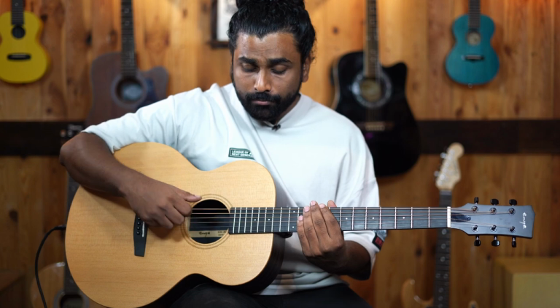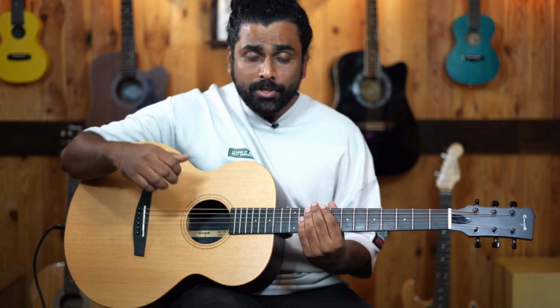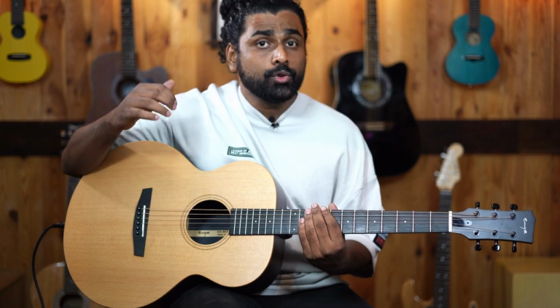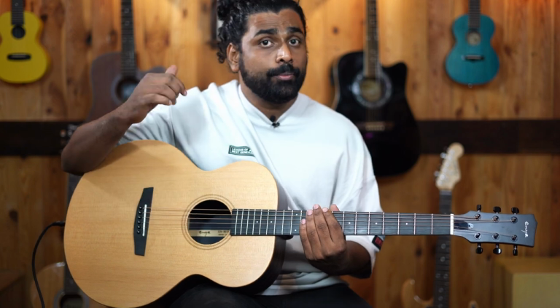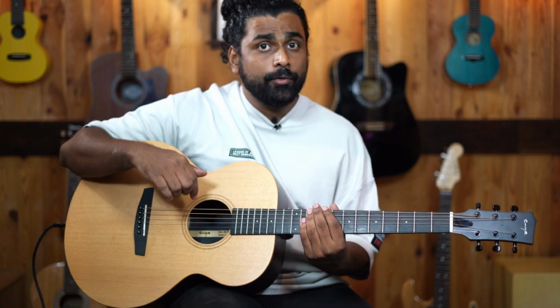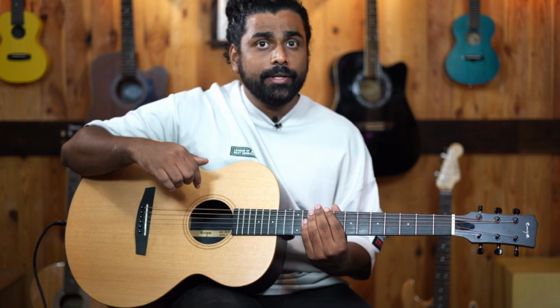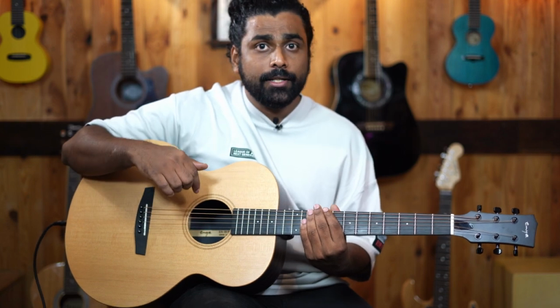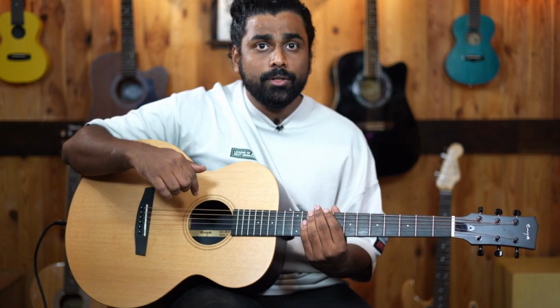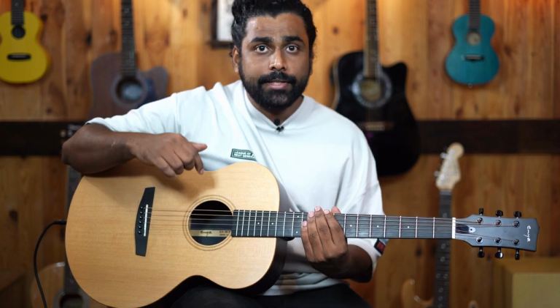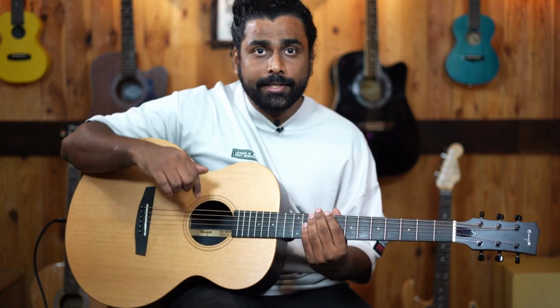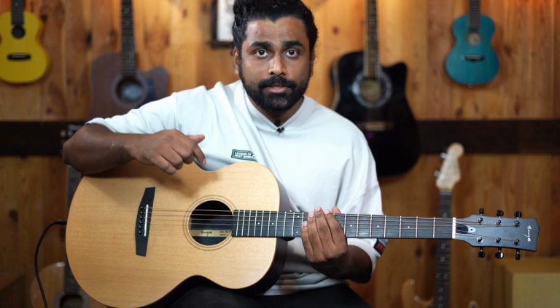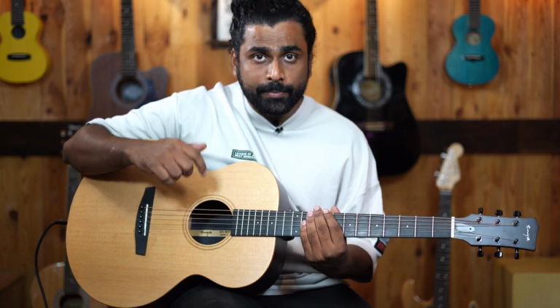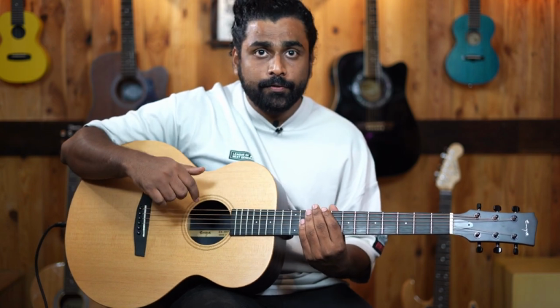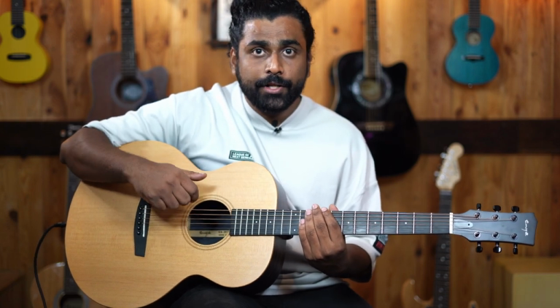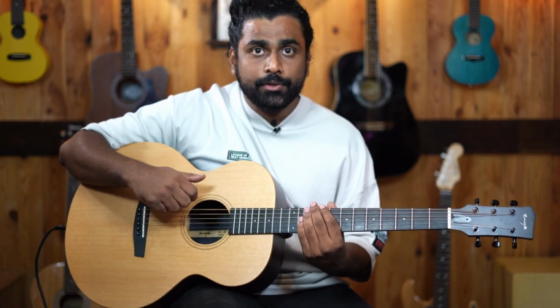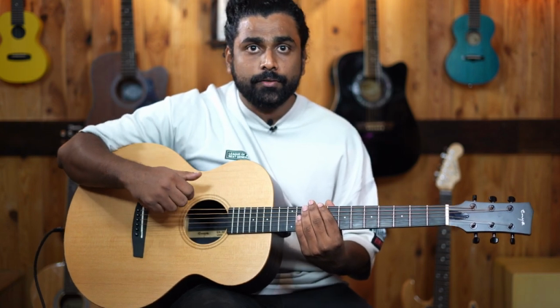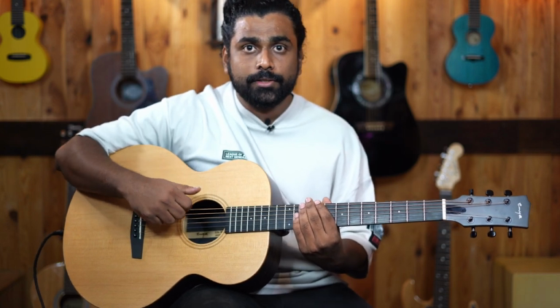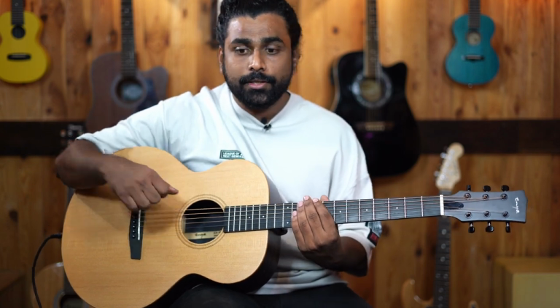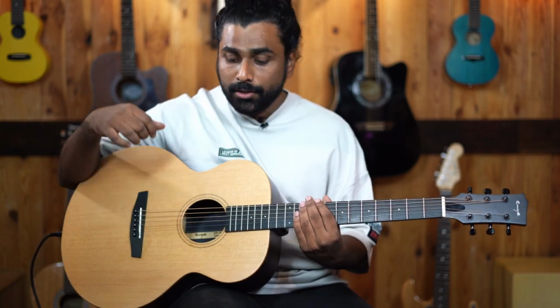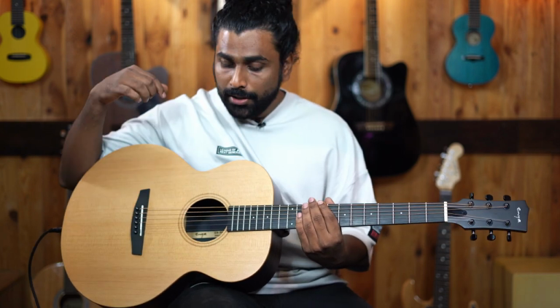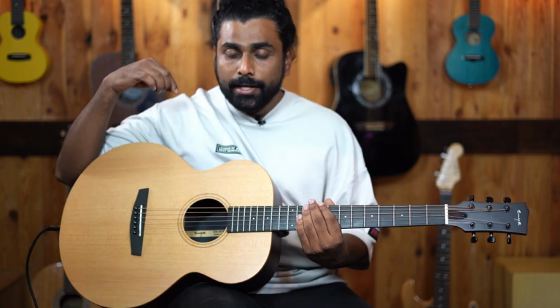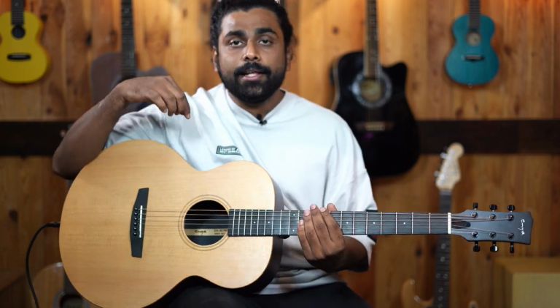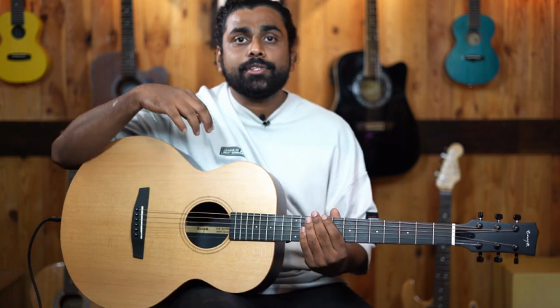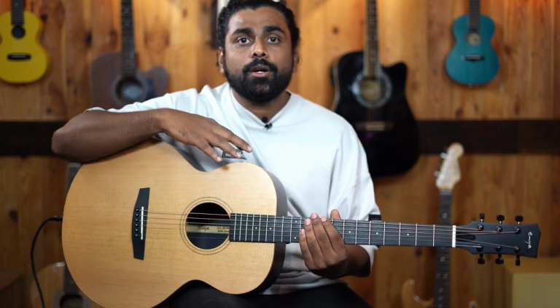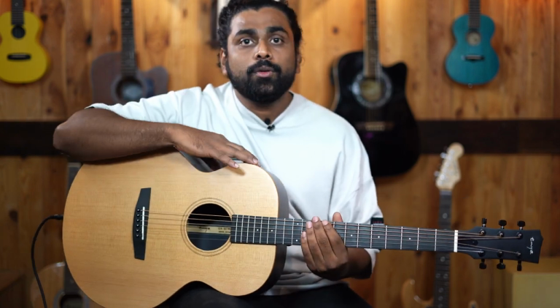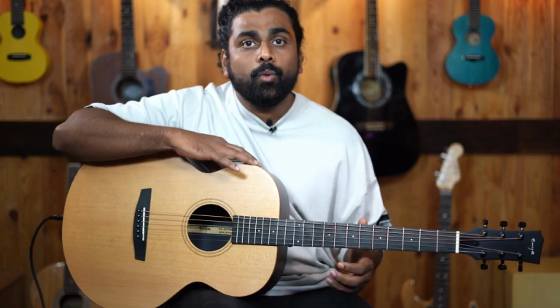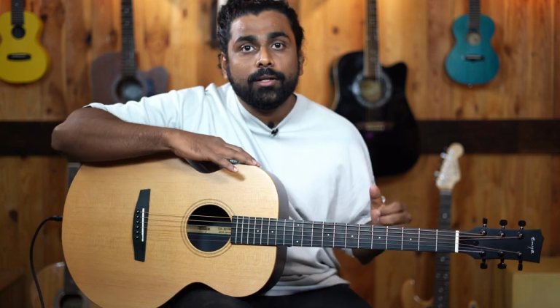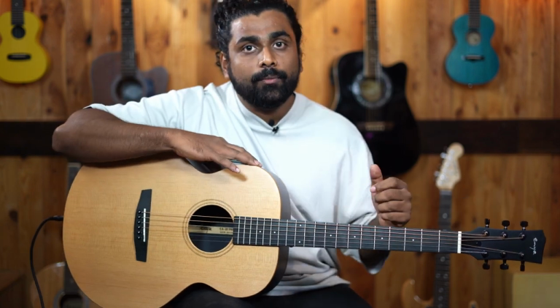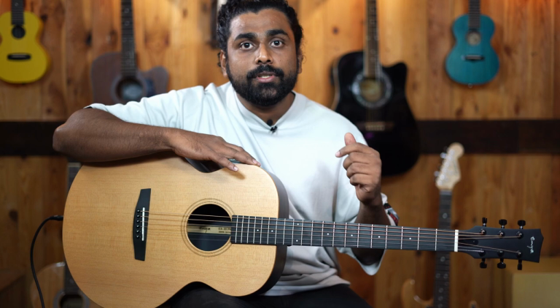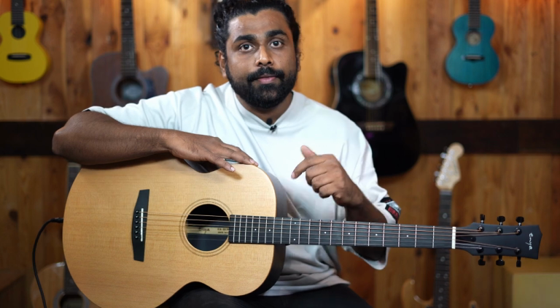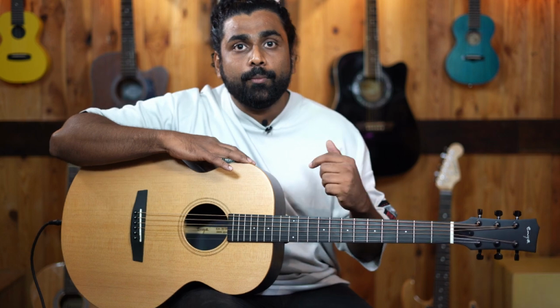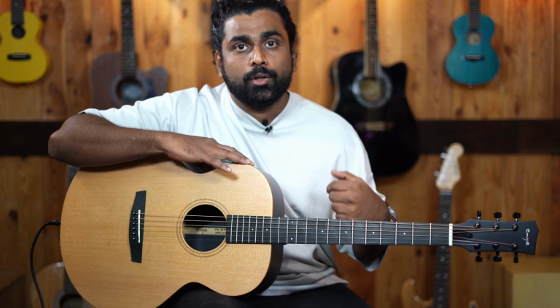Before we get into the technical specifications of this guitar, let's check out what comes in the box.